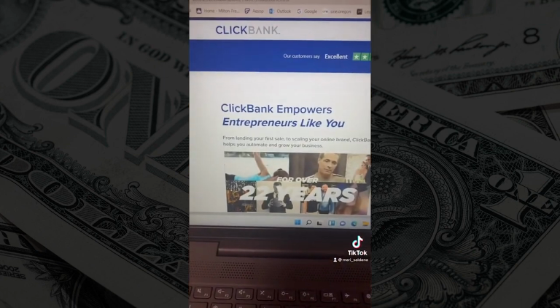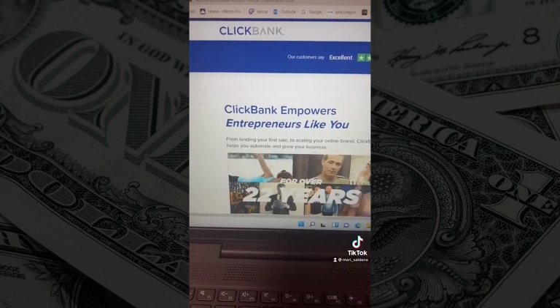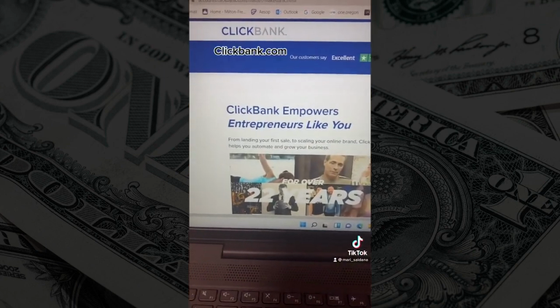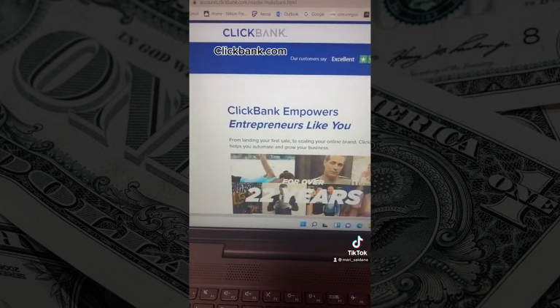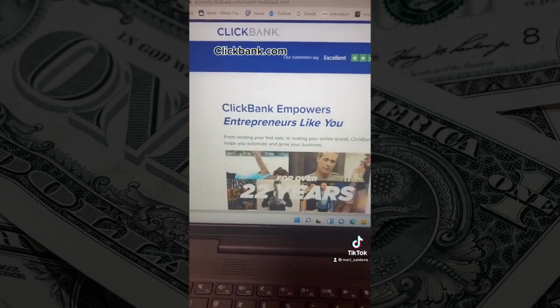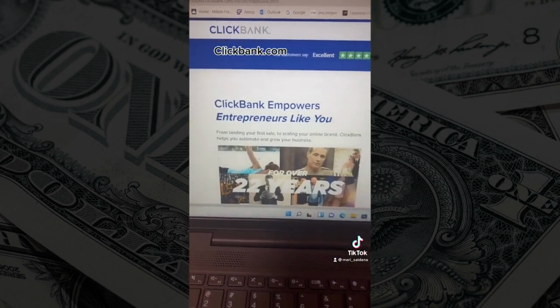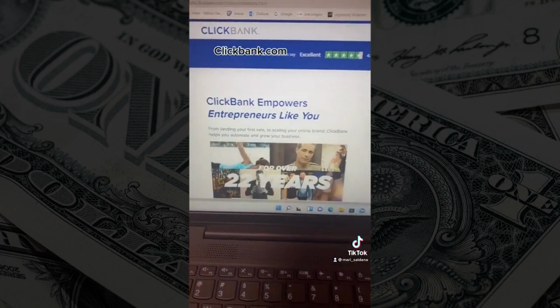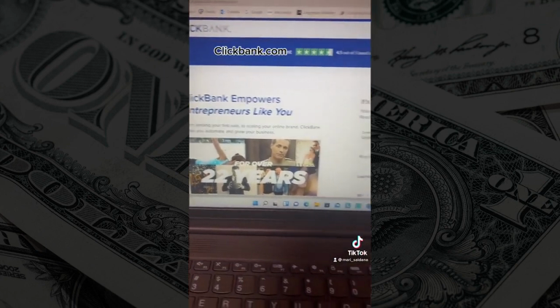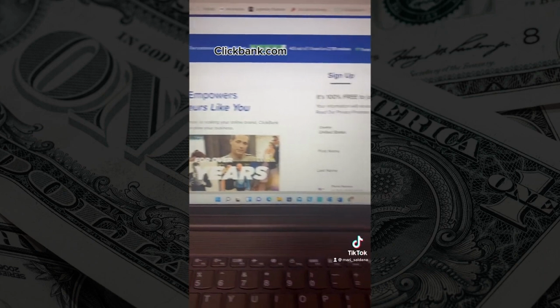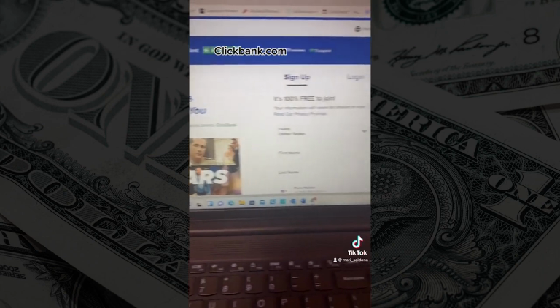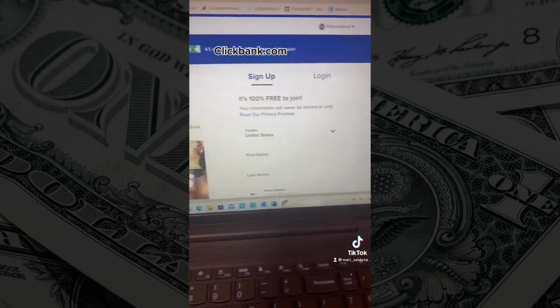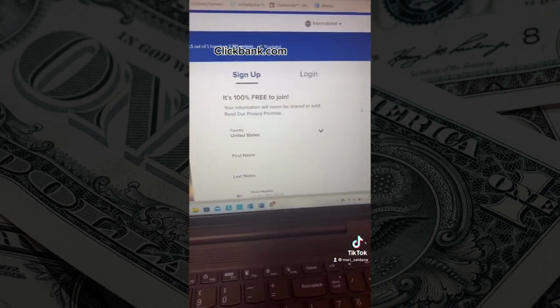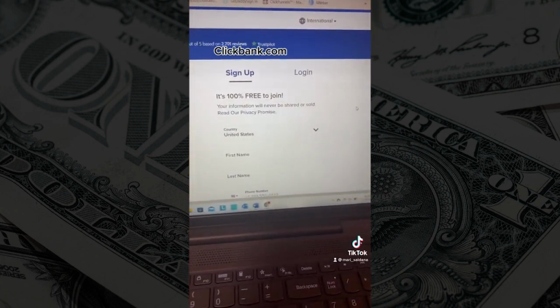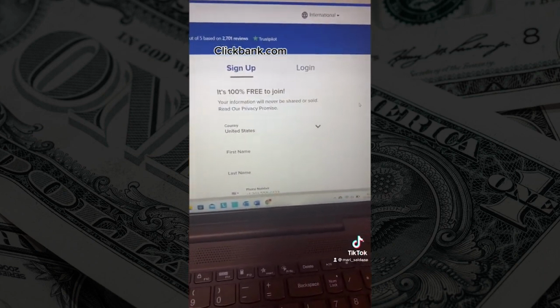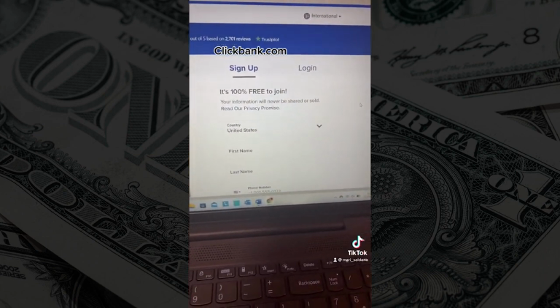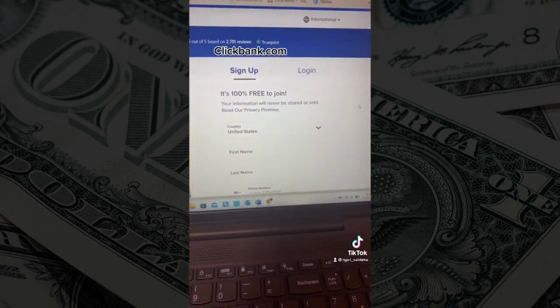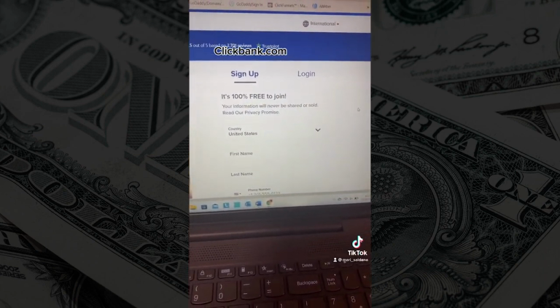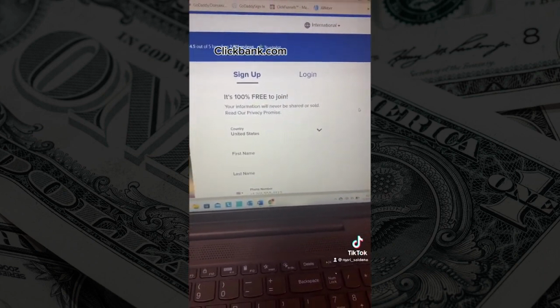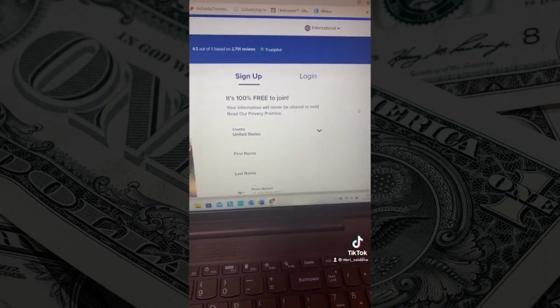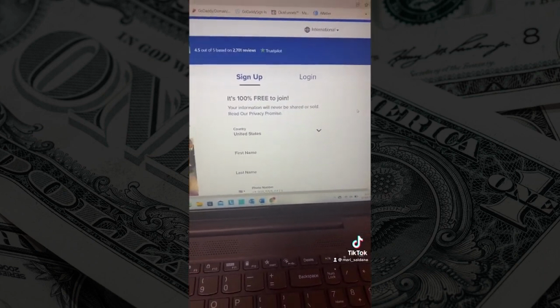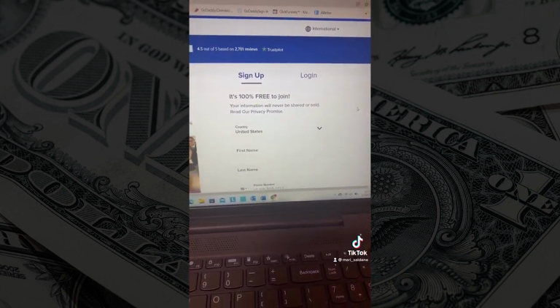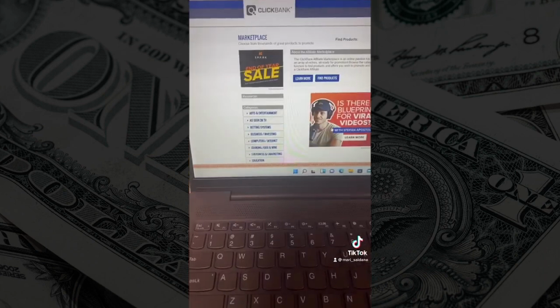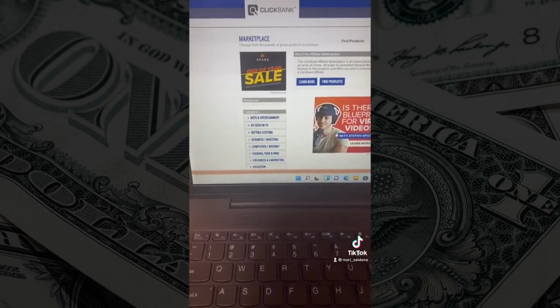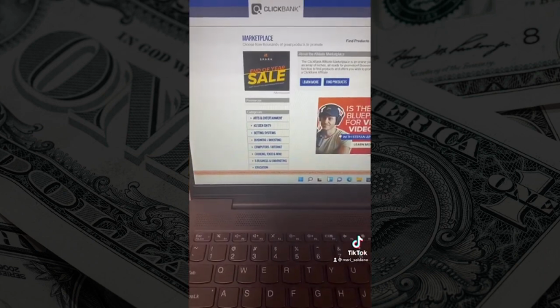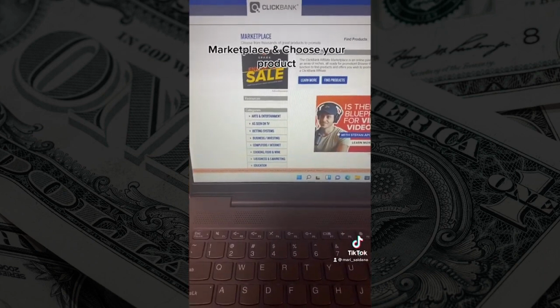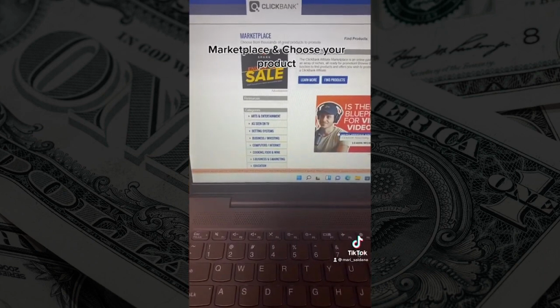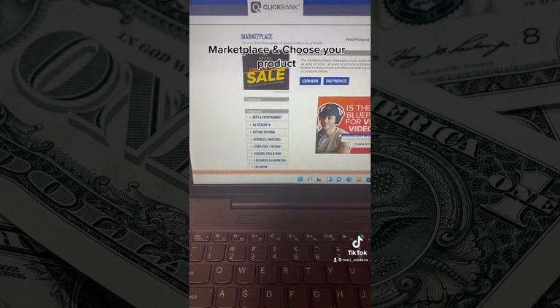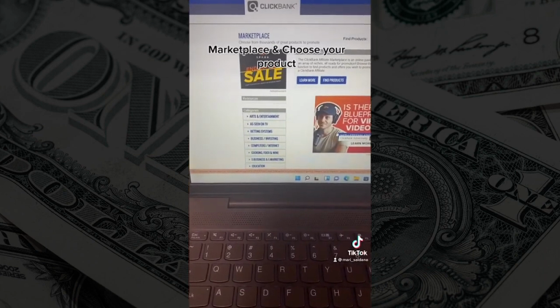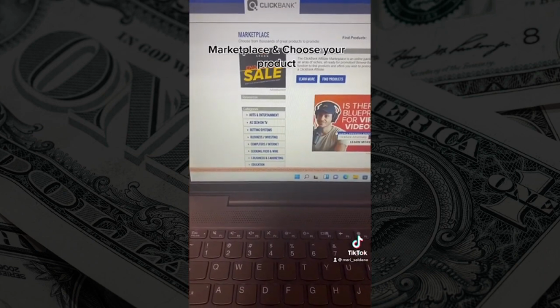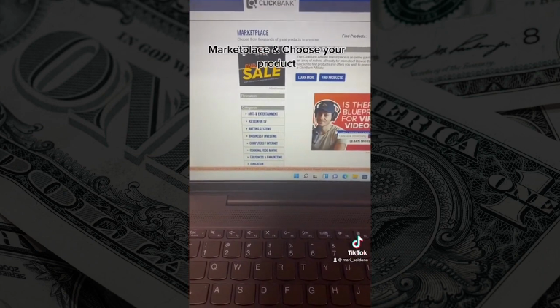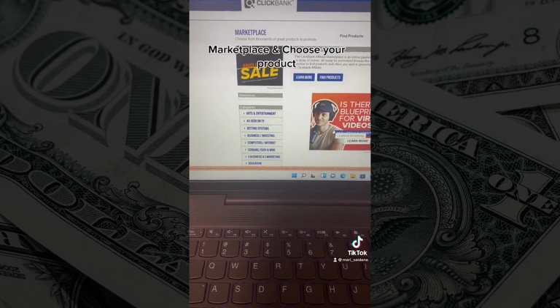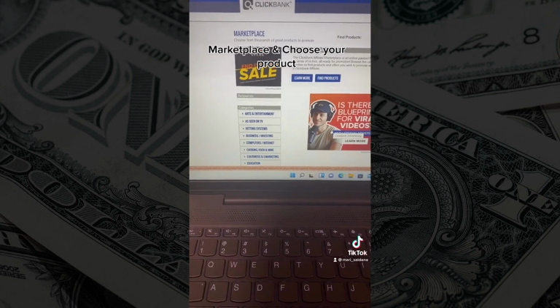So you're going to go to clickbank.com and you're going to create an account. And yes, this is 100% free. So after you're in, you want to make sure you go to the marketplace.